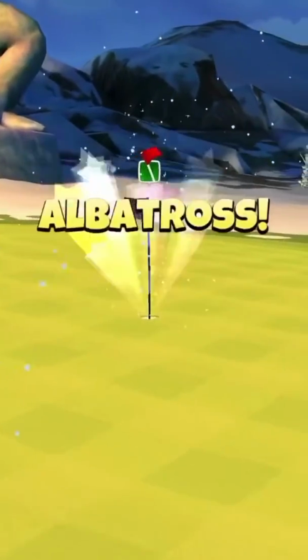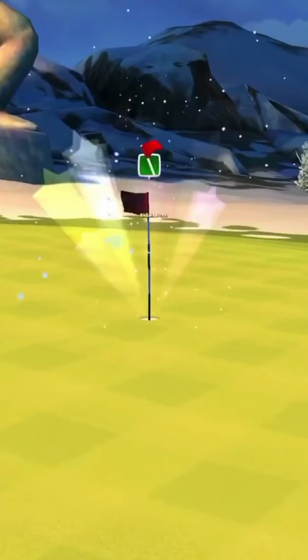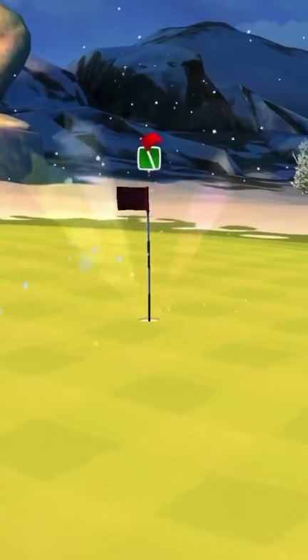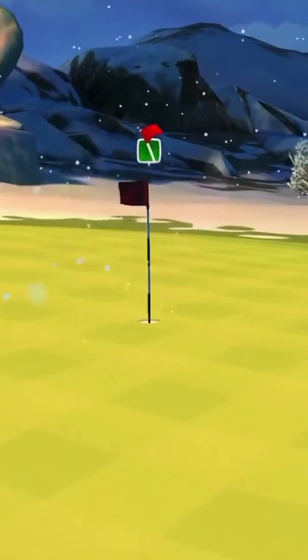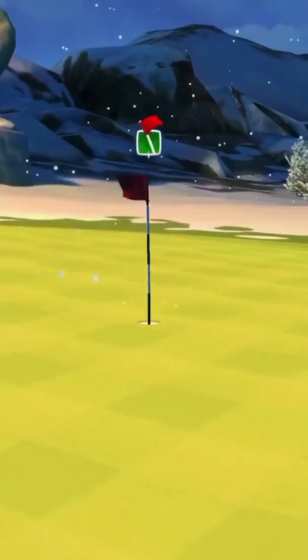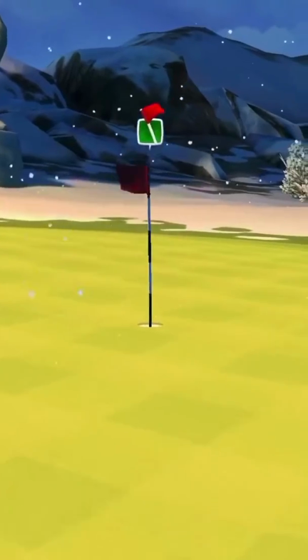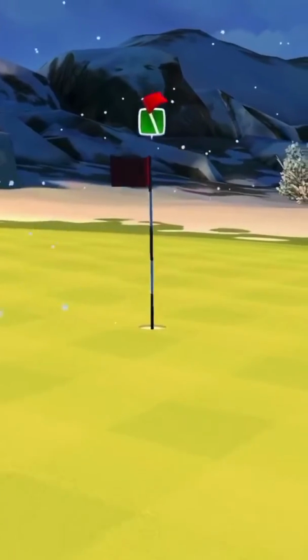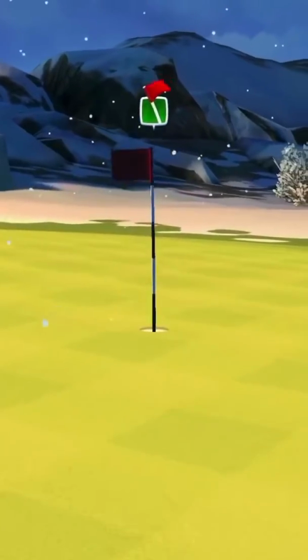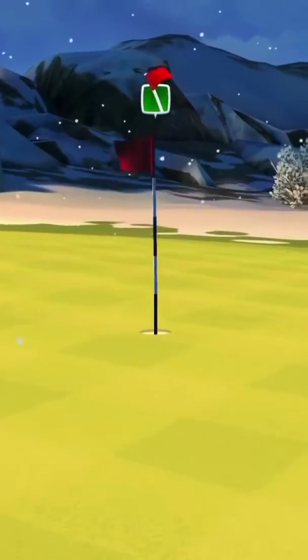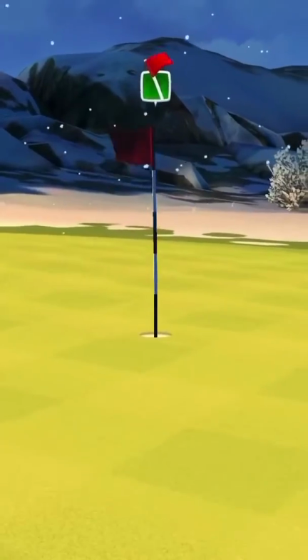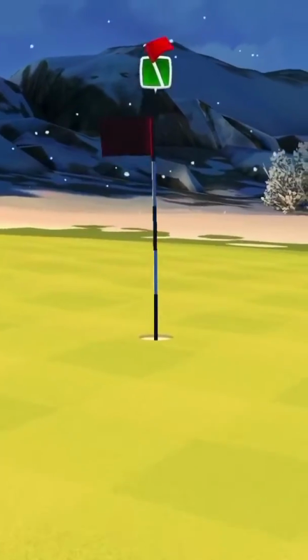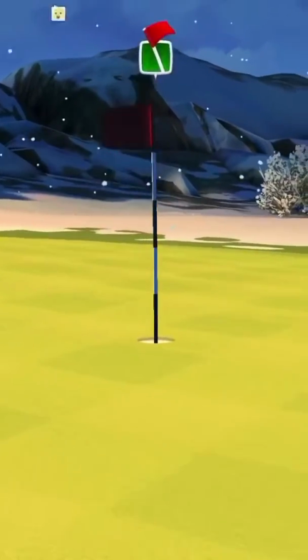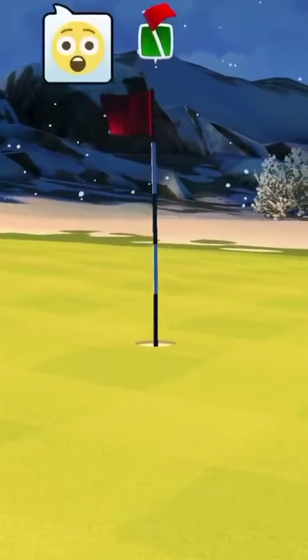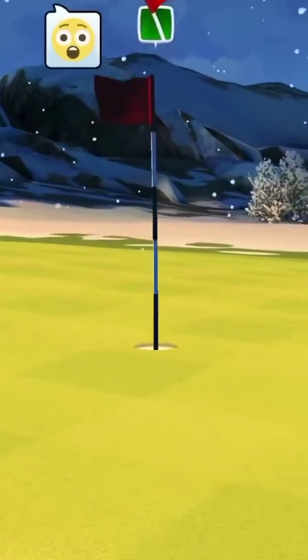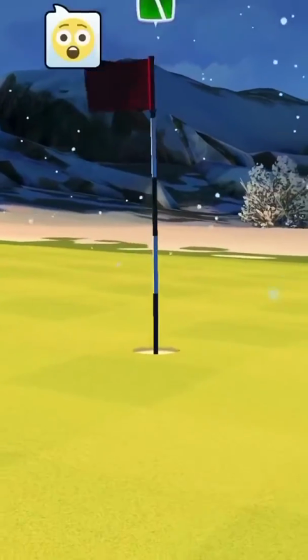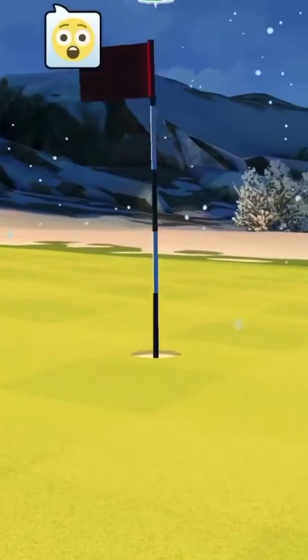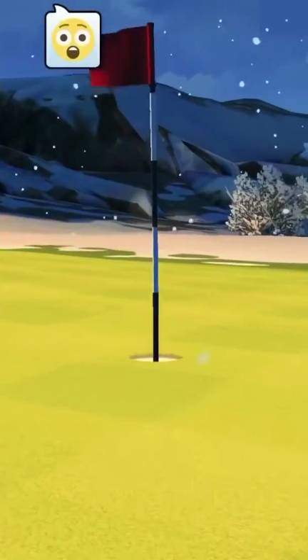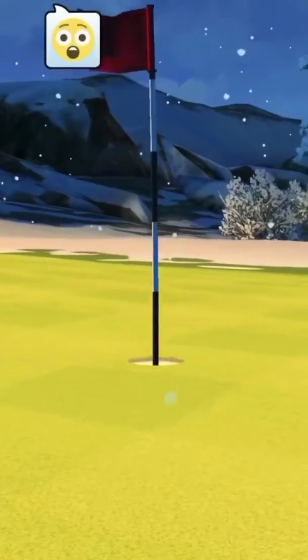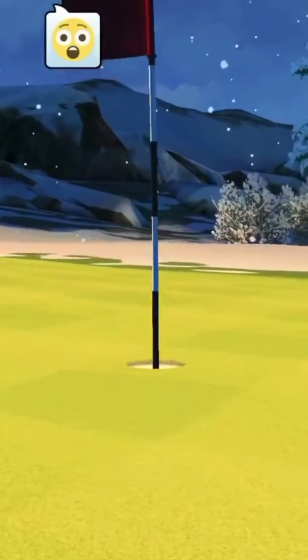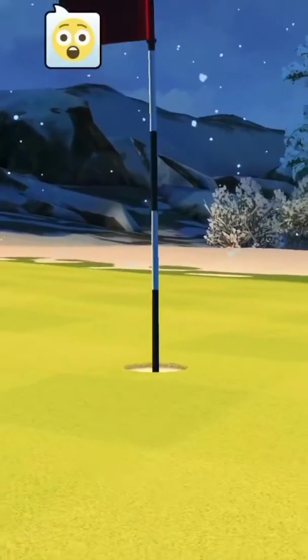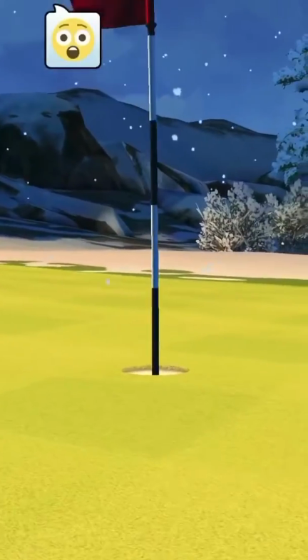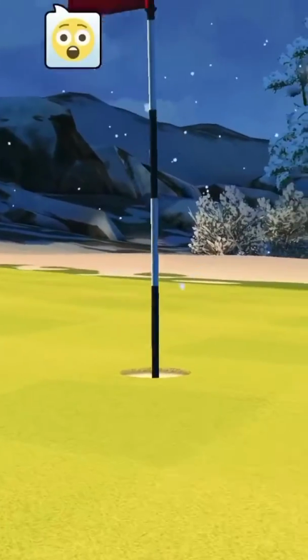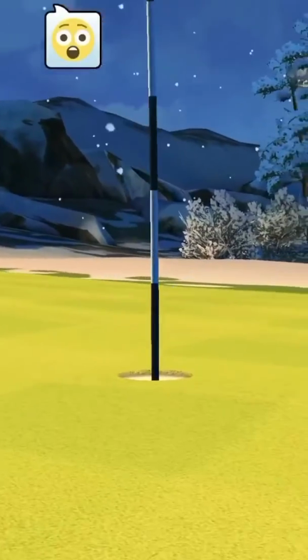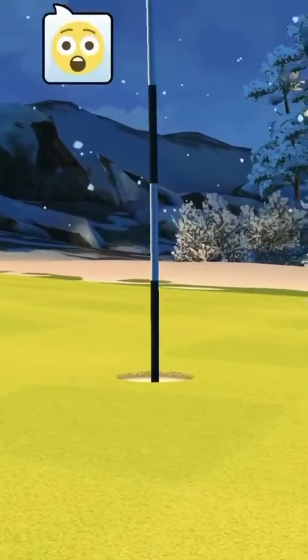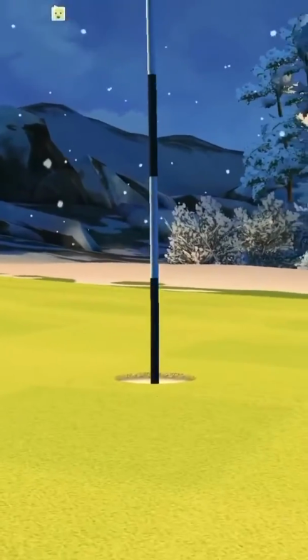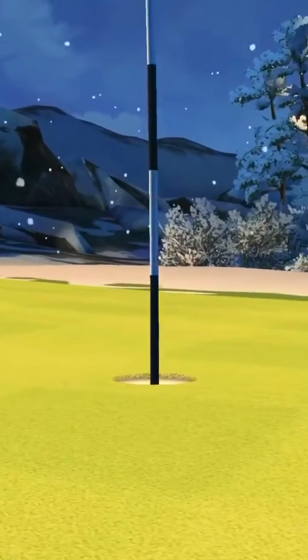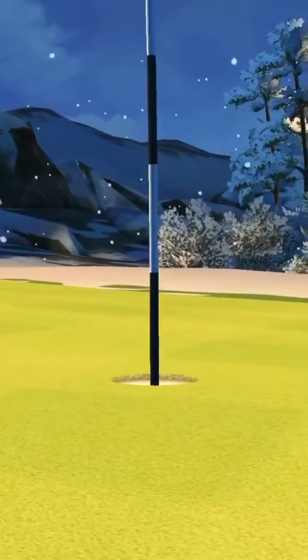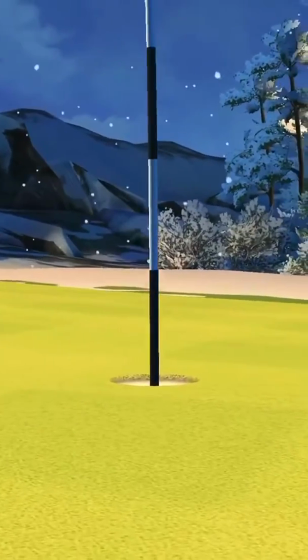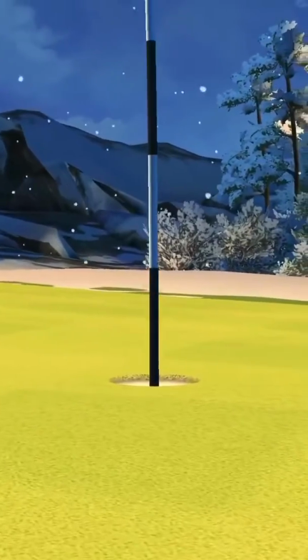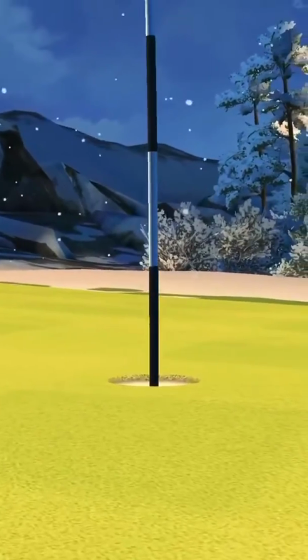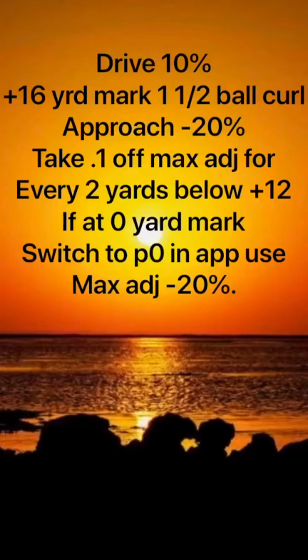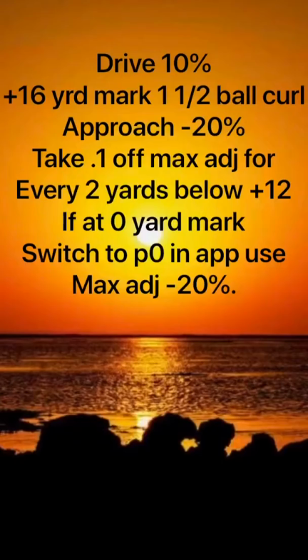This shot is also explained on the 19th Hole Expert Tournament page, and the link will be in the description below.